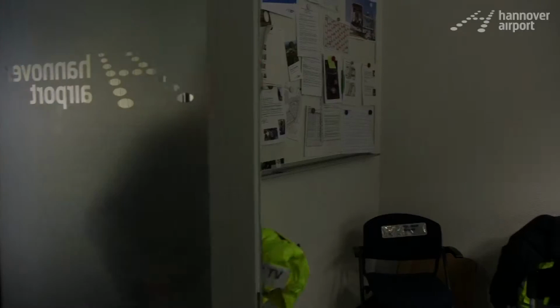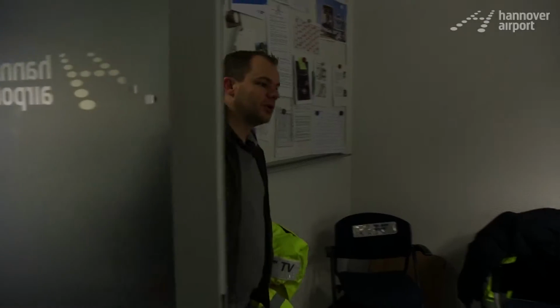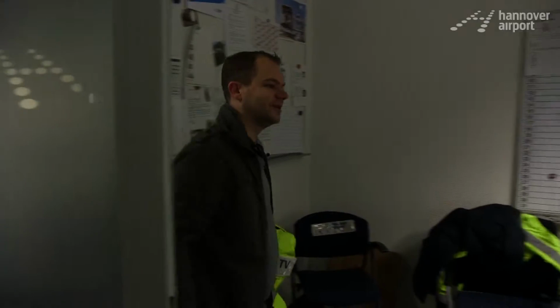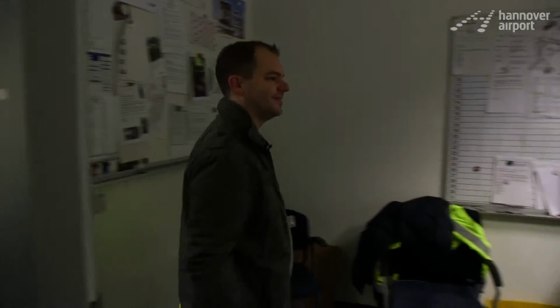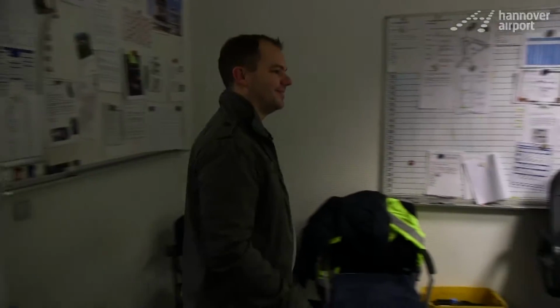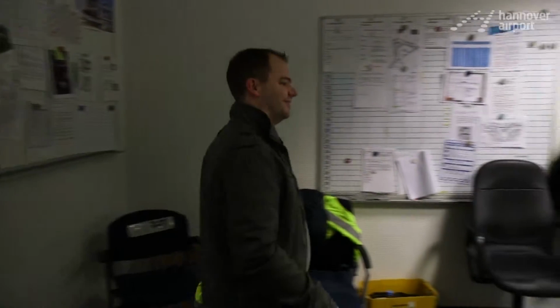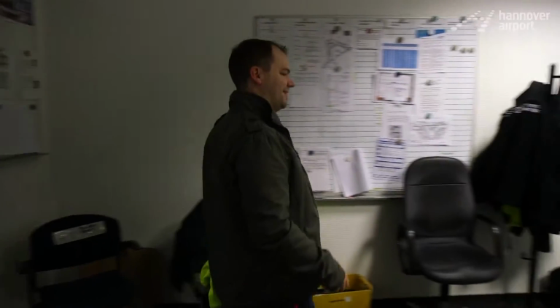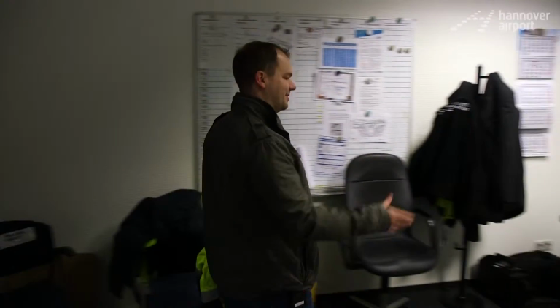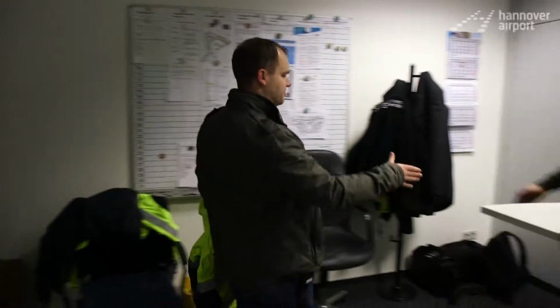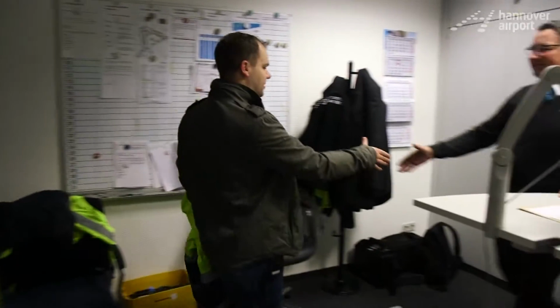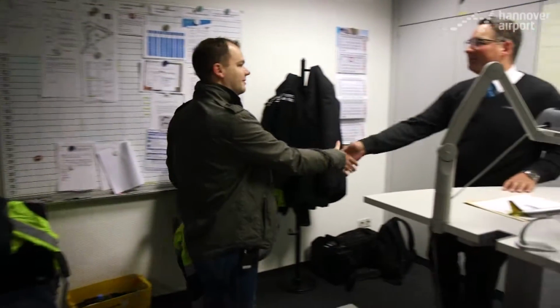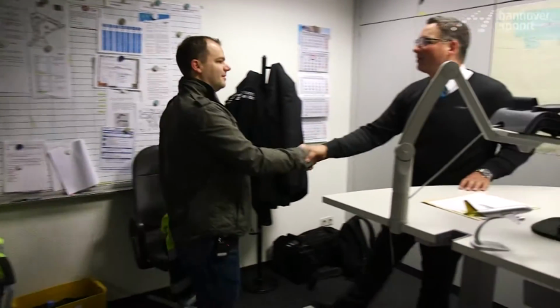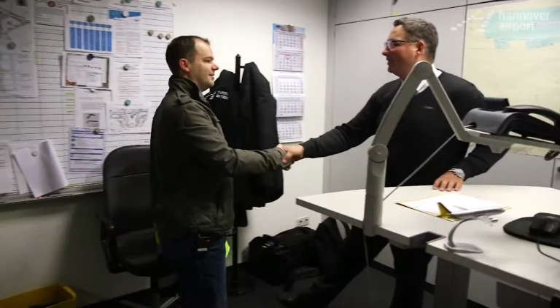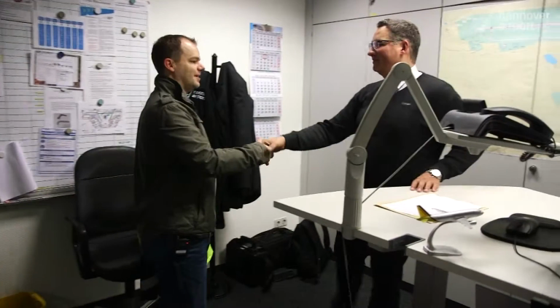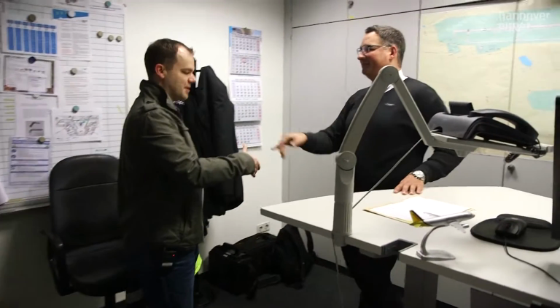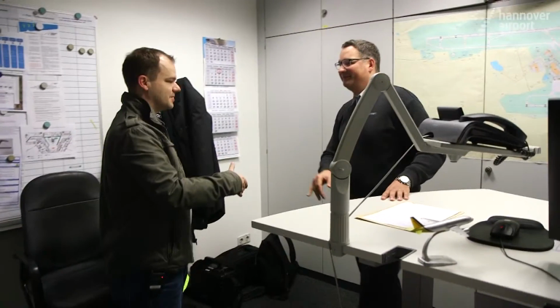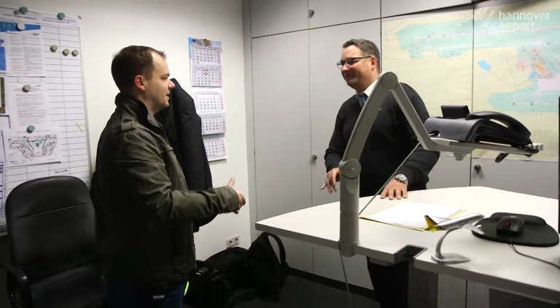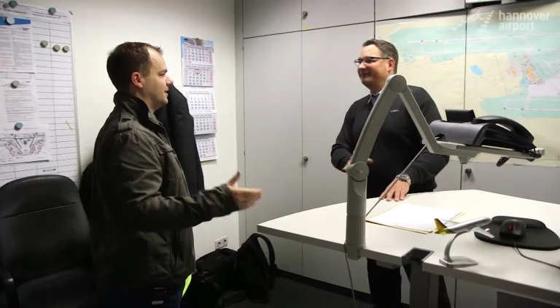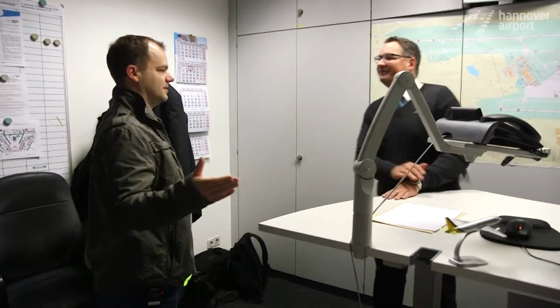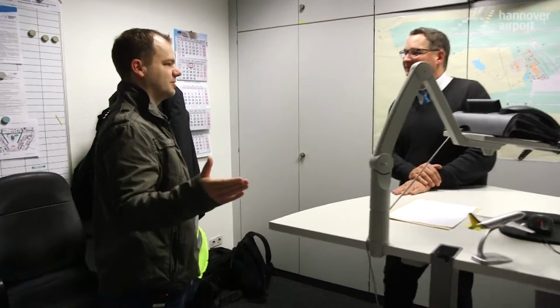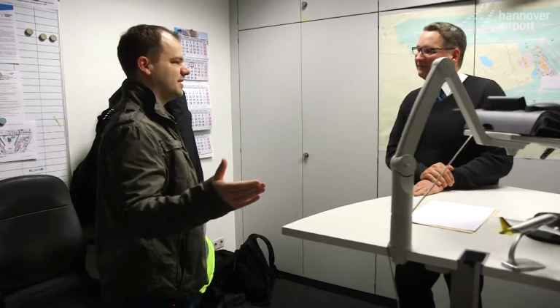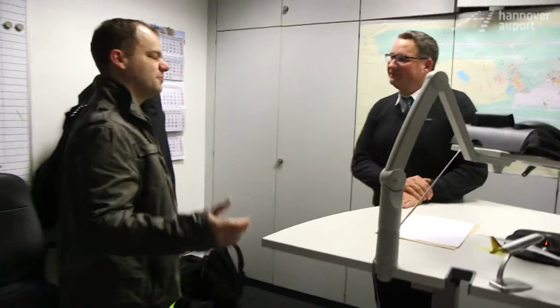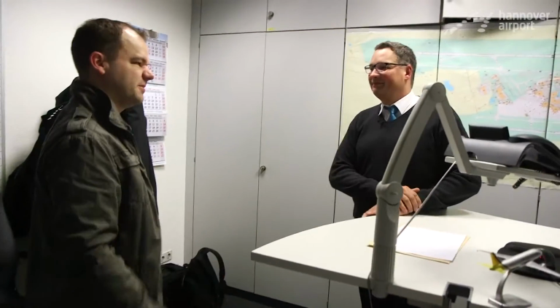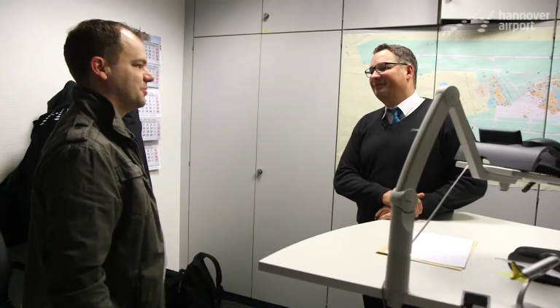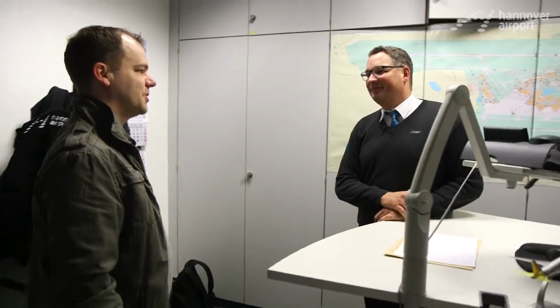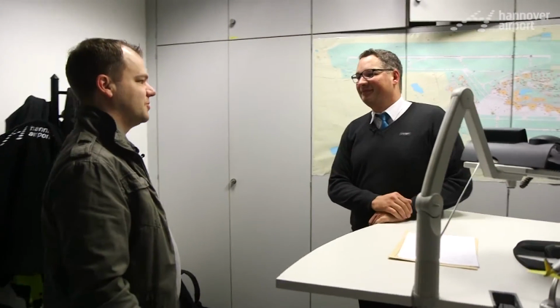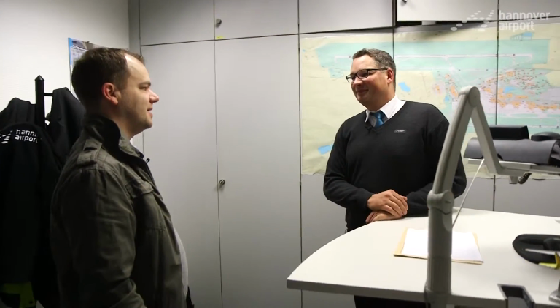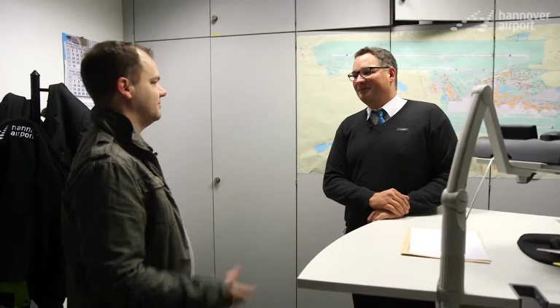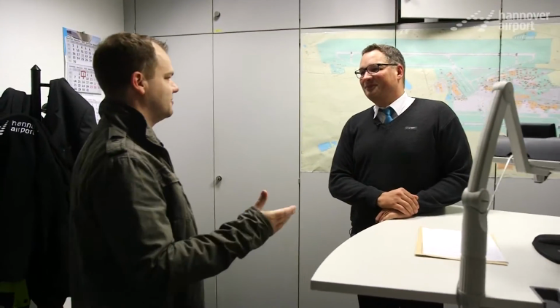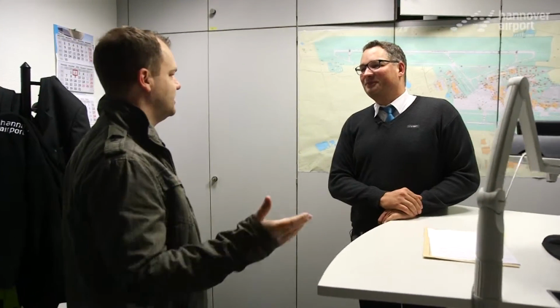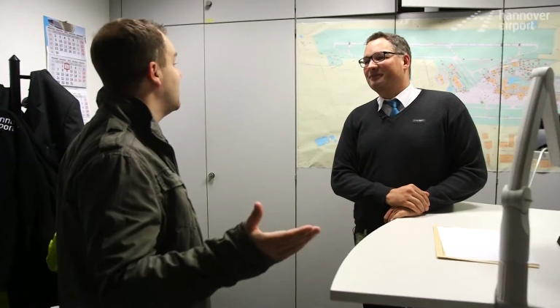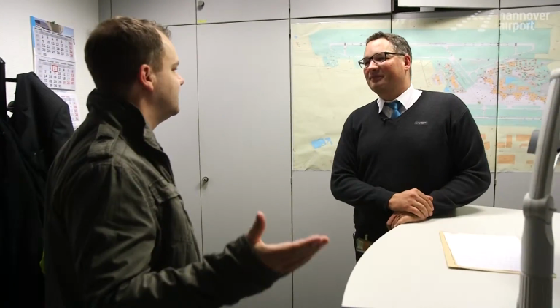Knock, knock. Morning. Good morning. Hi, I'm Volker. I'm Markus. Hi. You know, Markus, it was really hard for me to be here by 6:30.